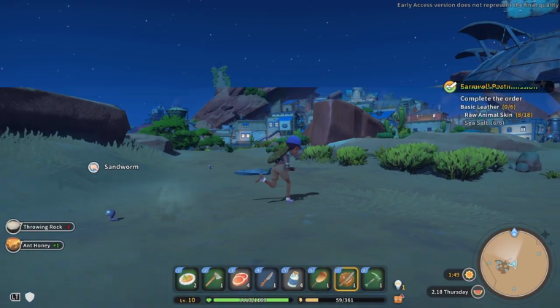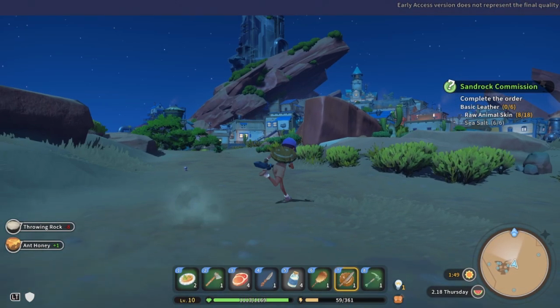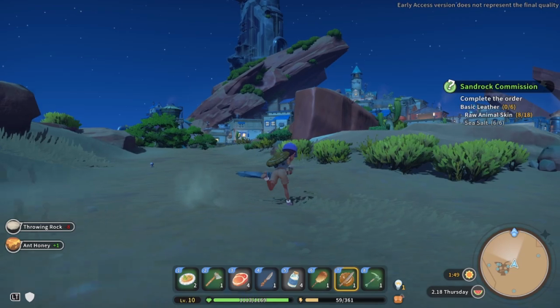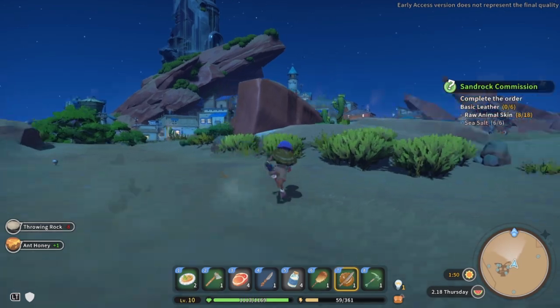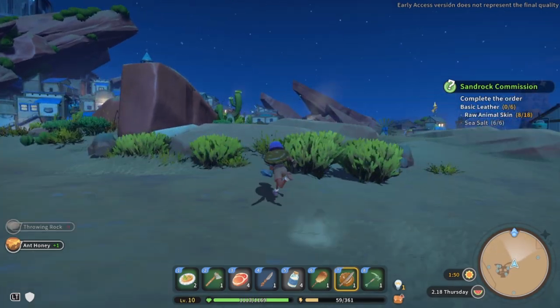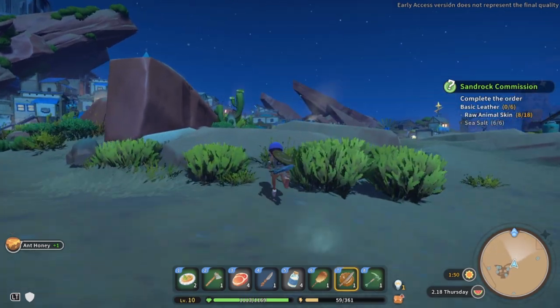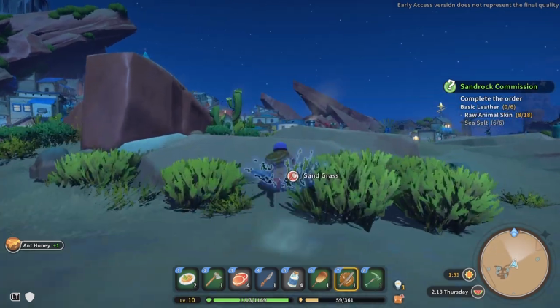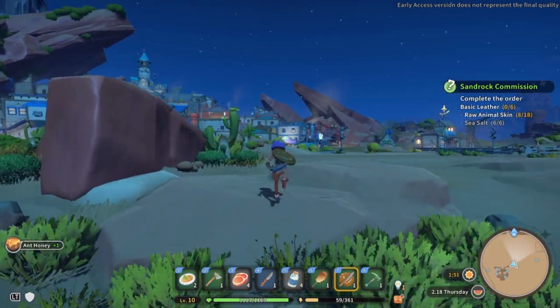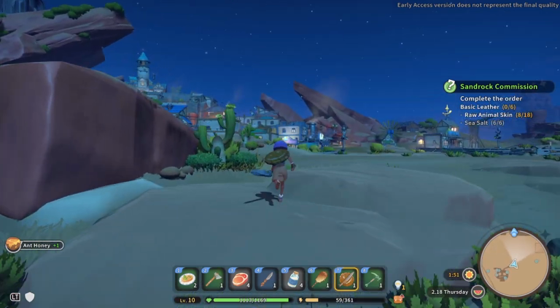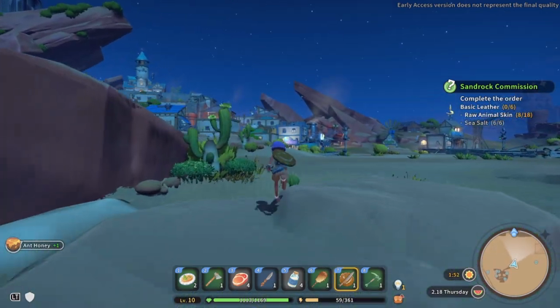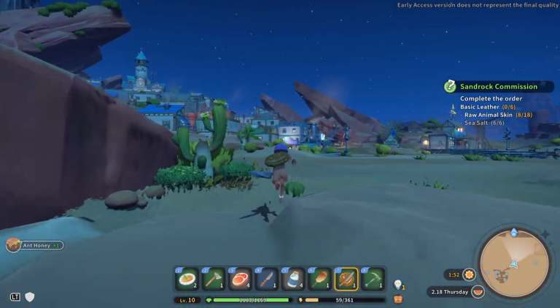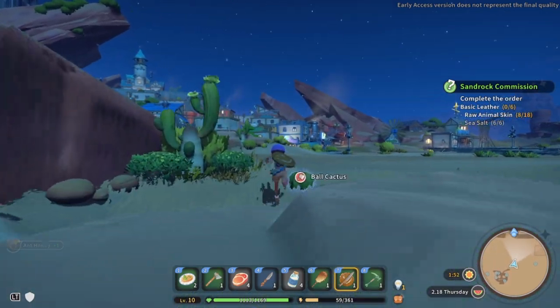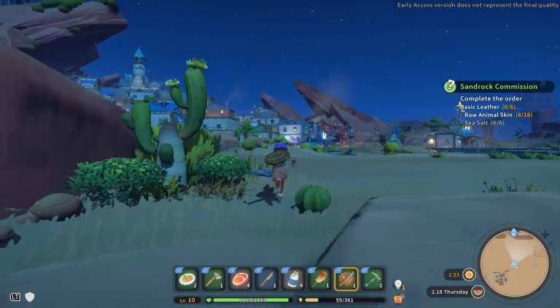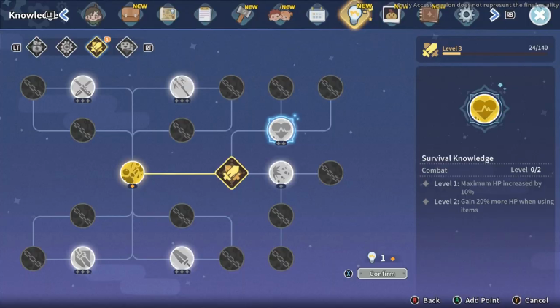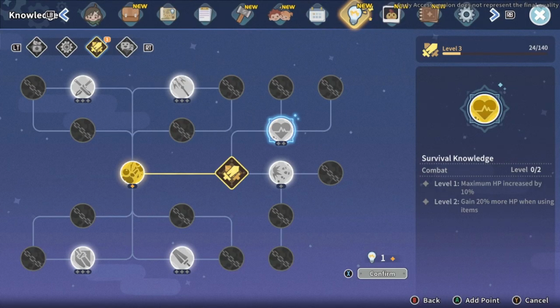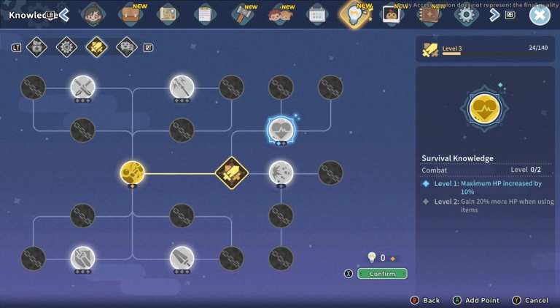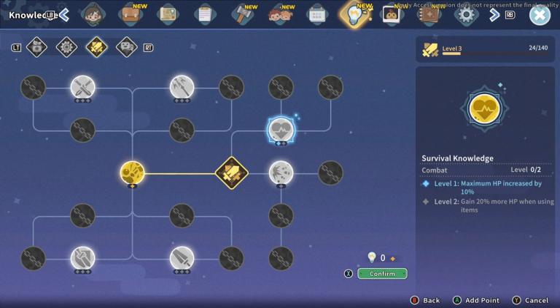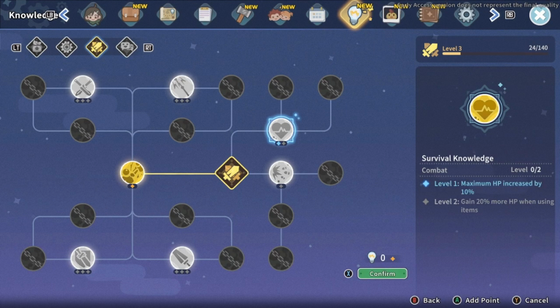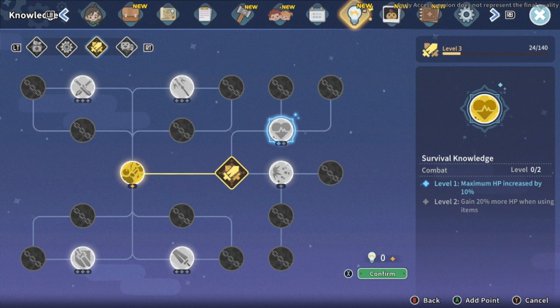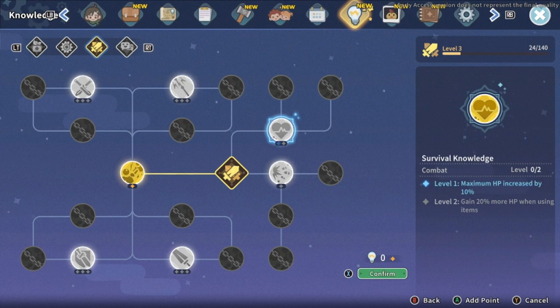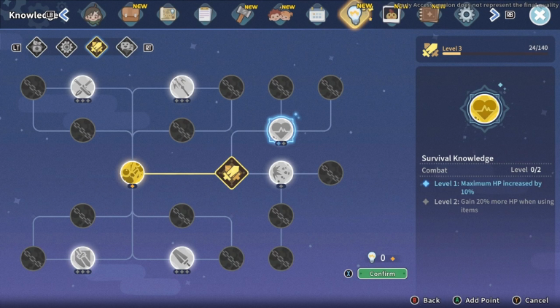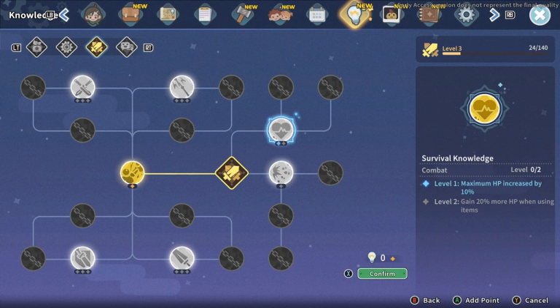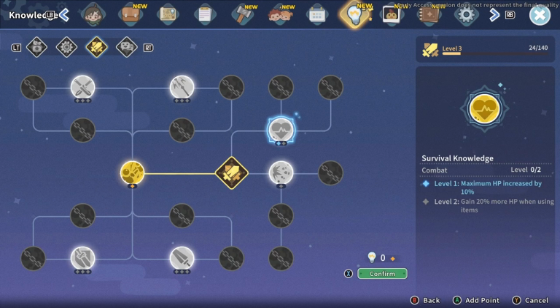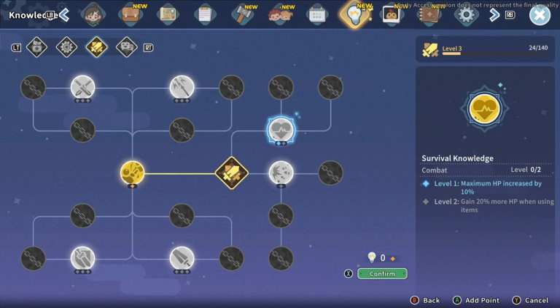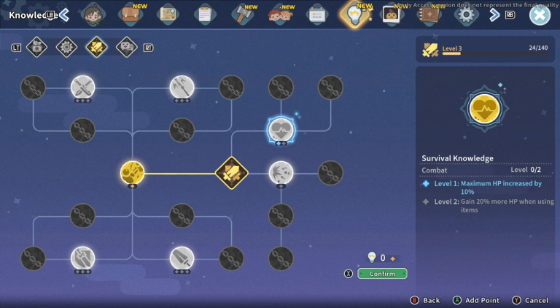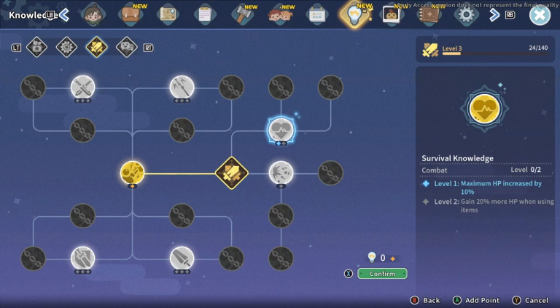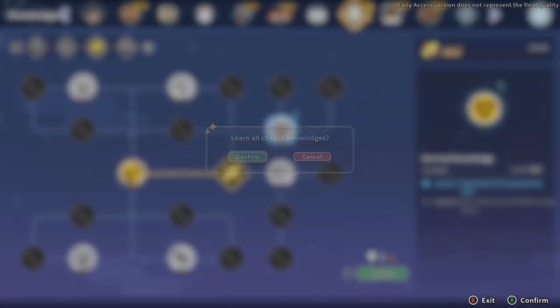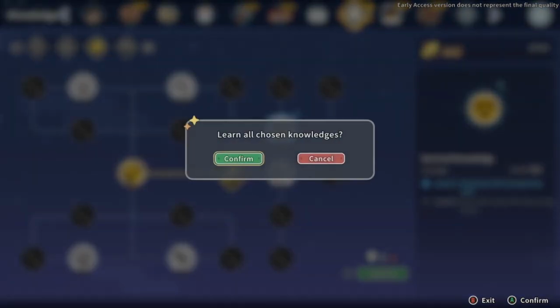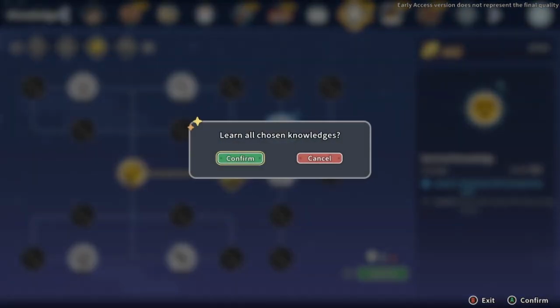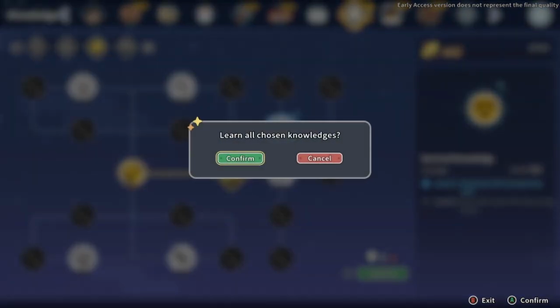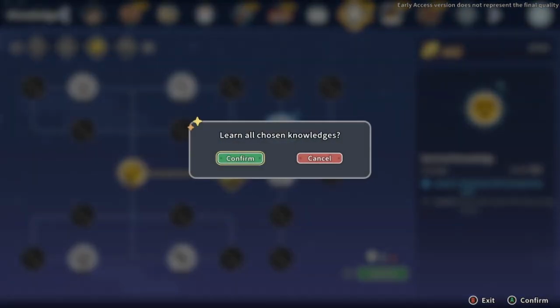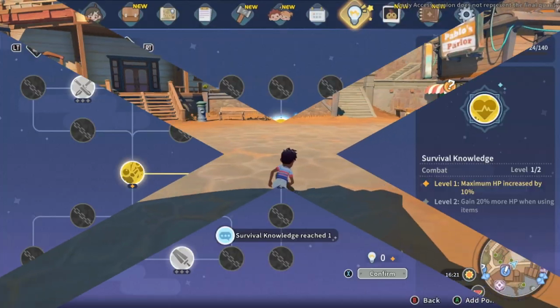When you see the flashing light bulb at the bottom of the screen, it means that you have points to add to your skill tree. So be sure to increase your skills as often as you can.